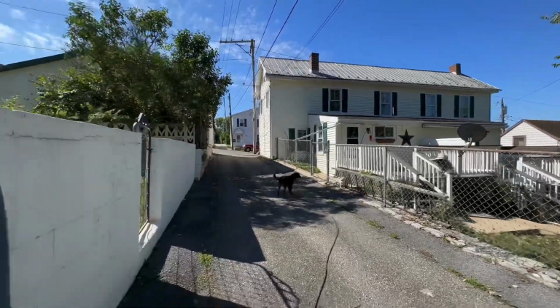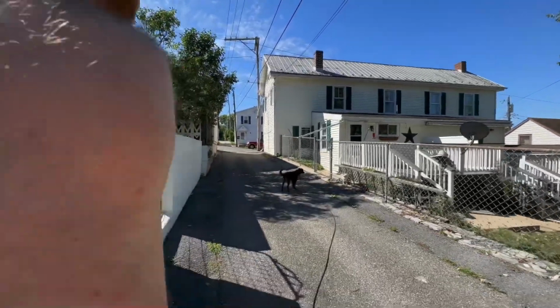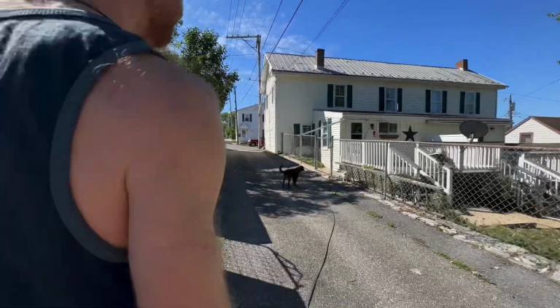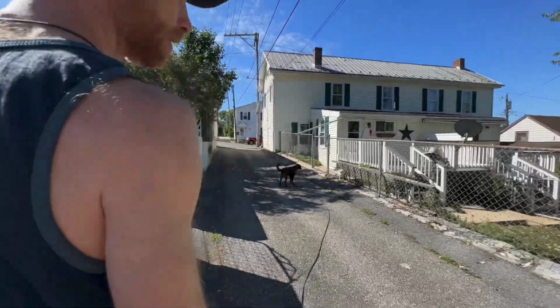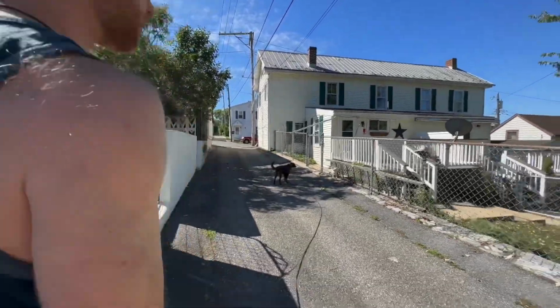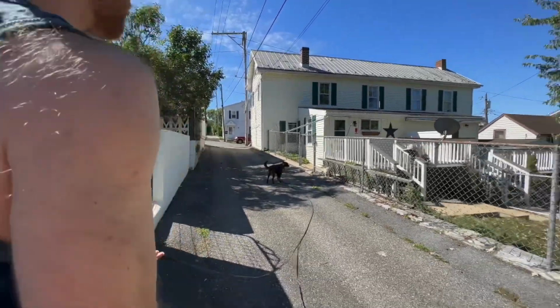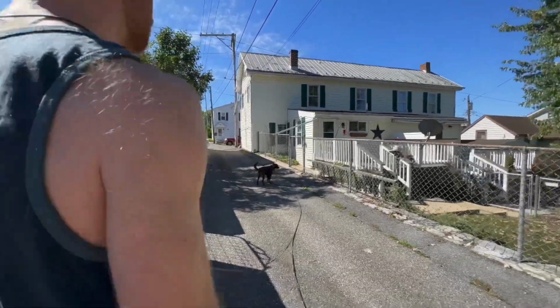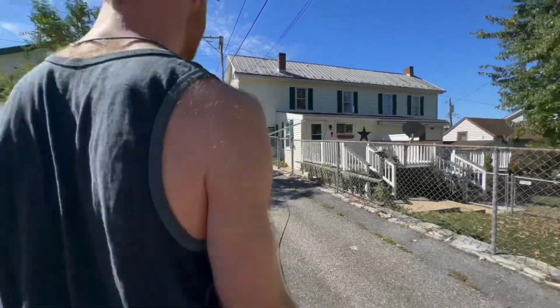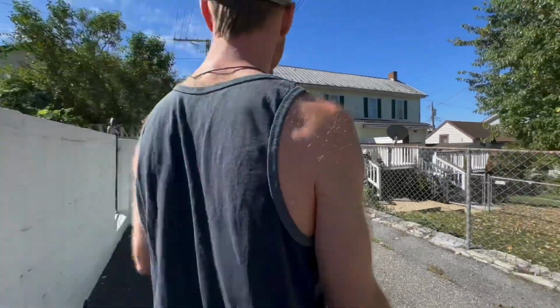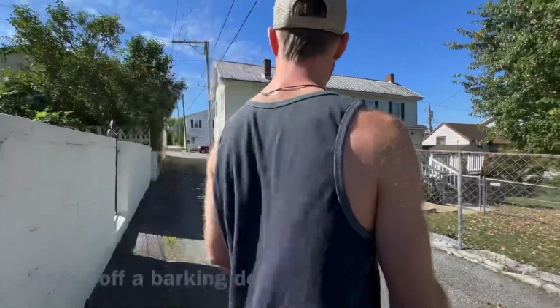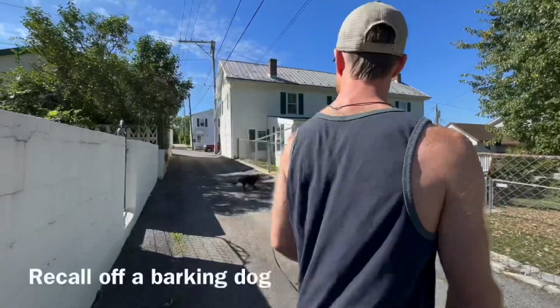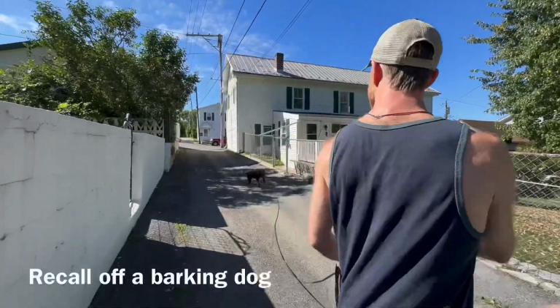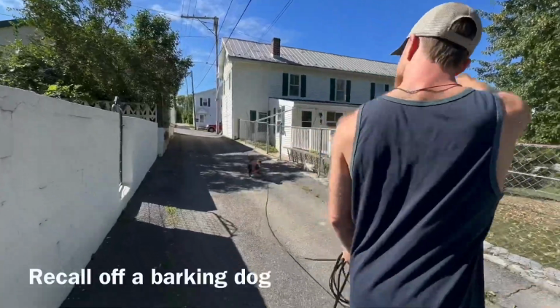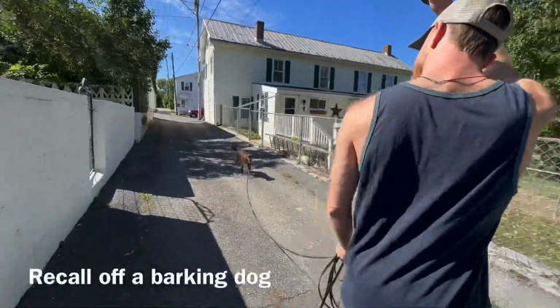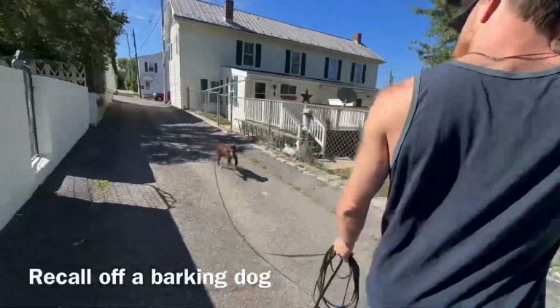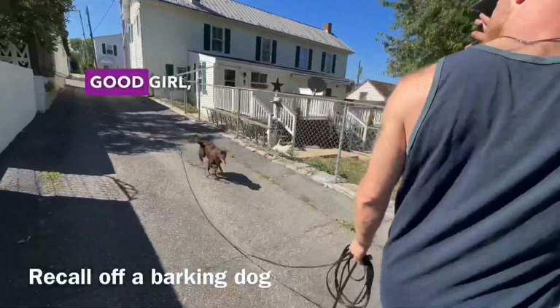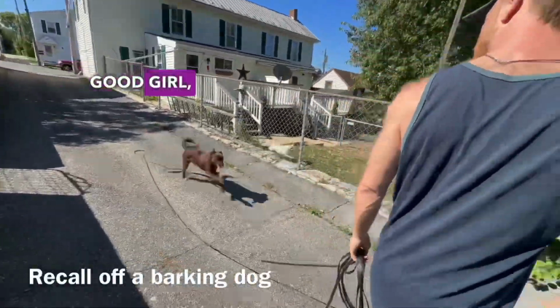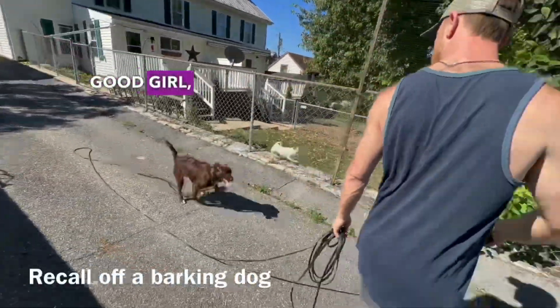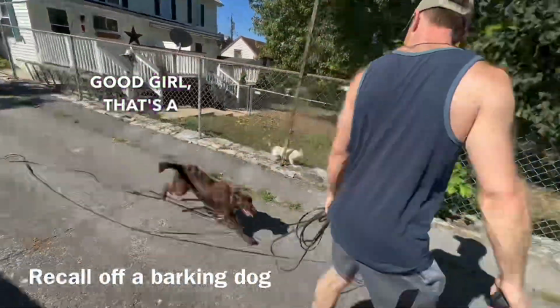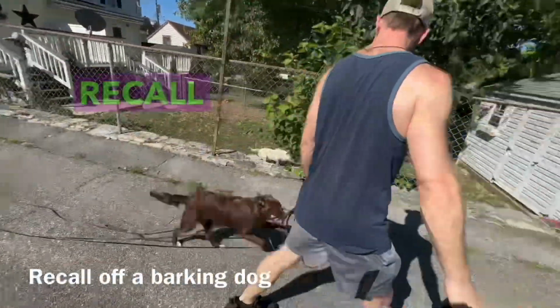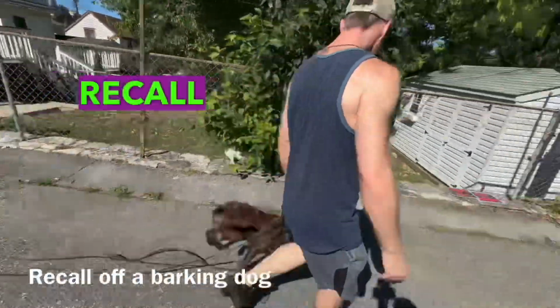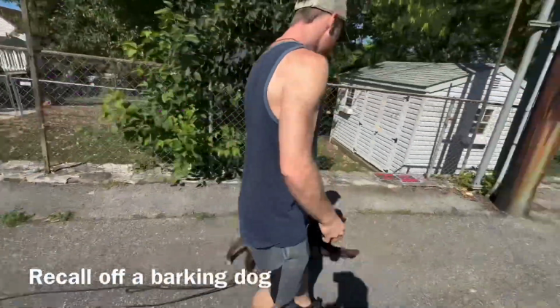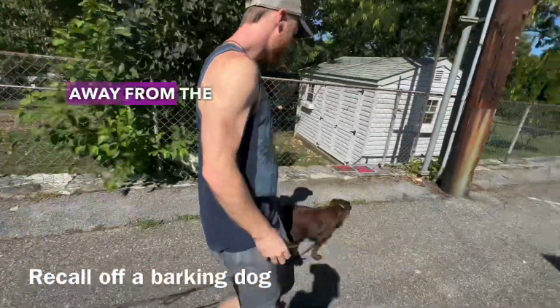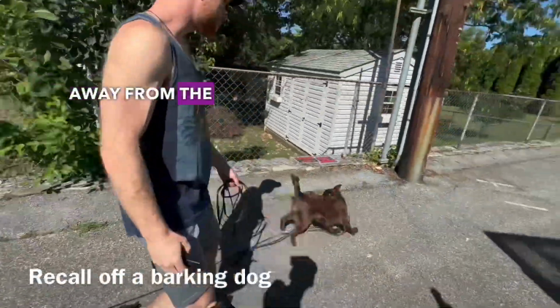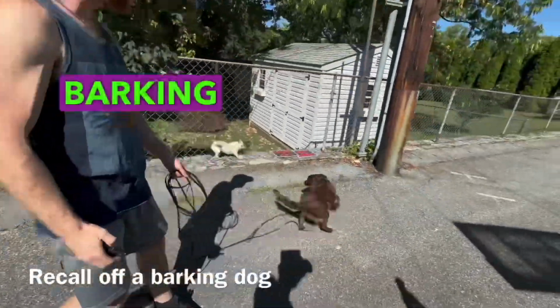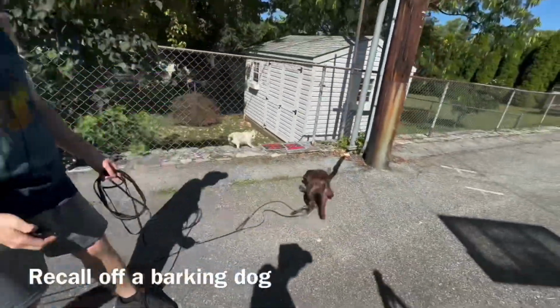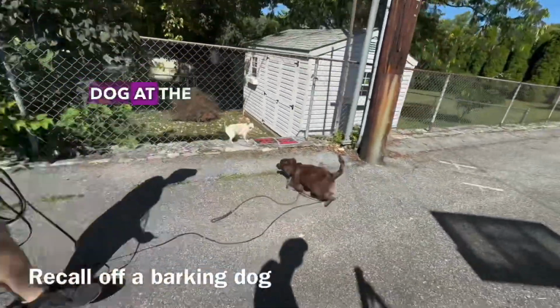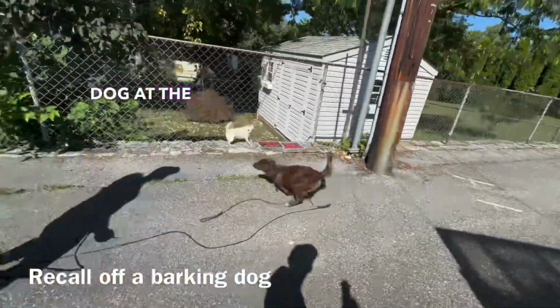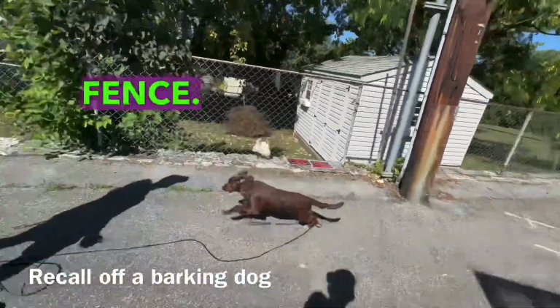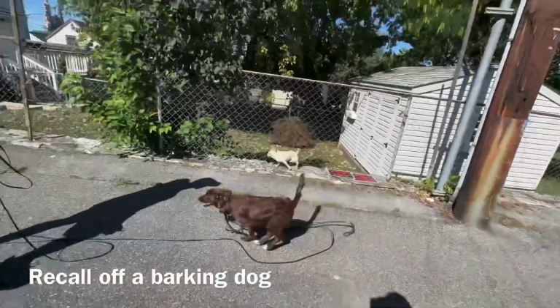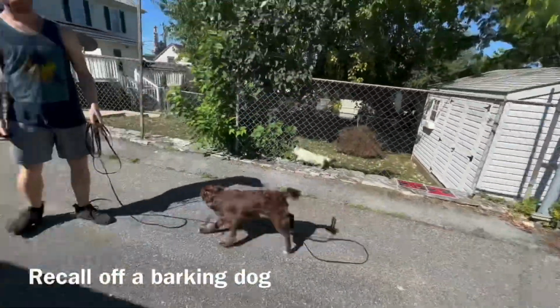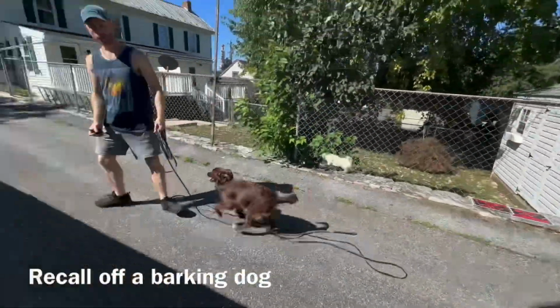Now I tell her. Good girl — that's a recall away from the barking dog at the fence. Come on.